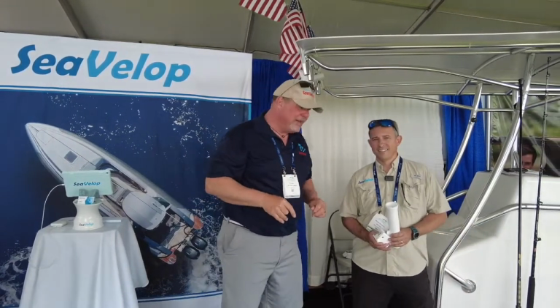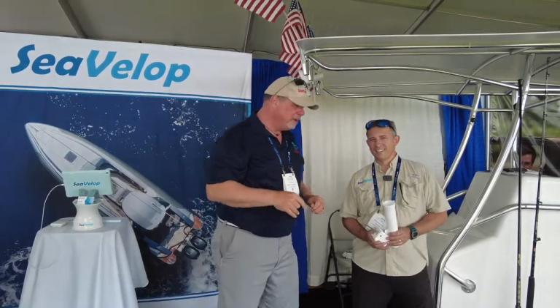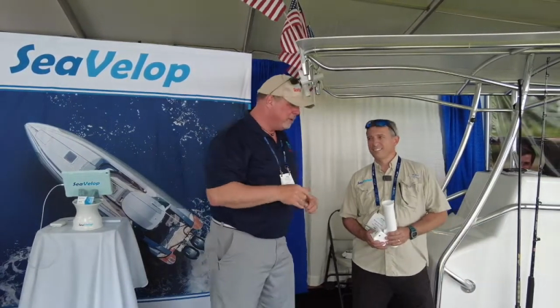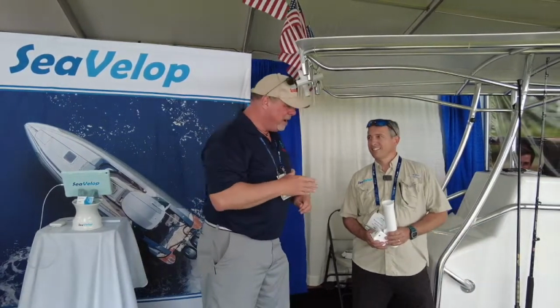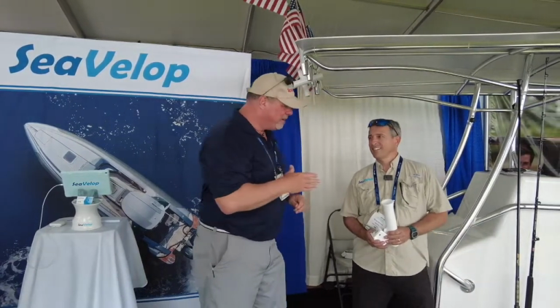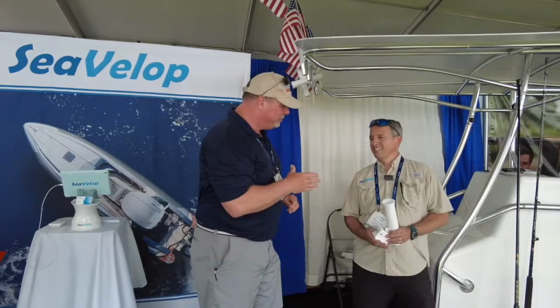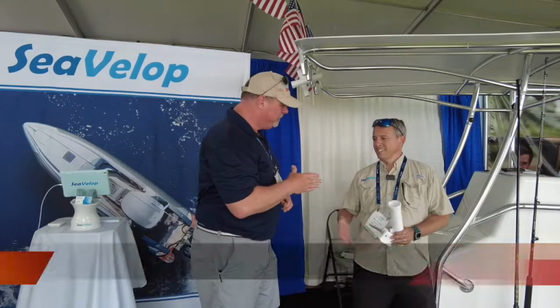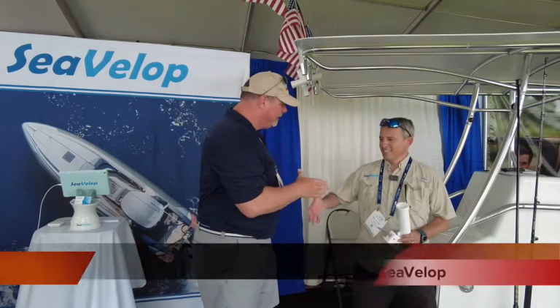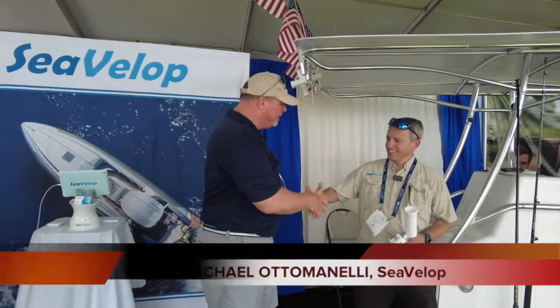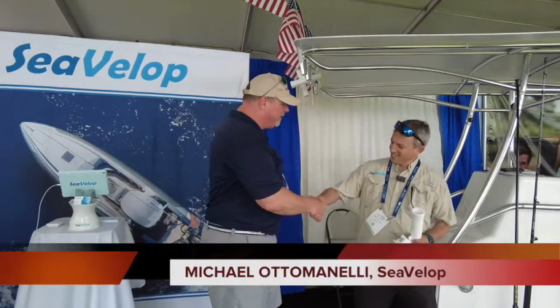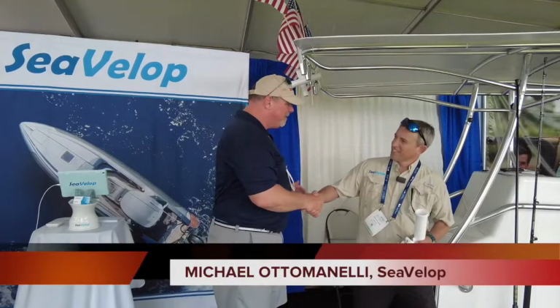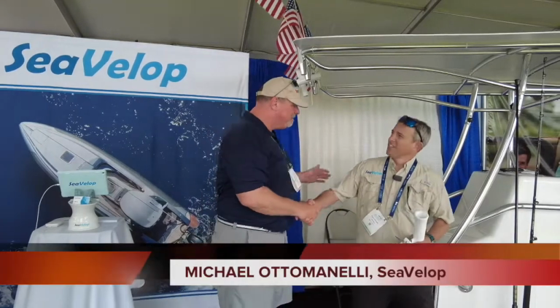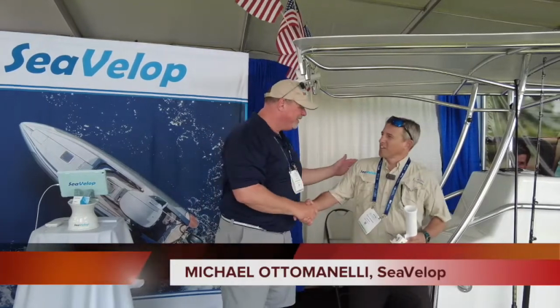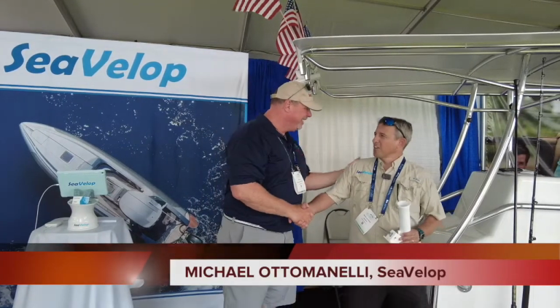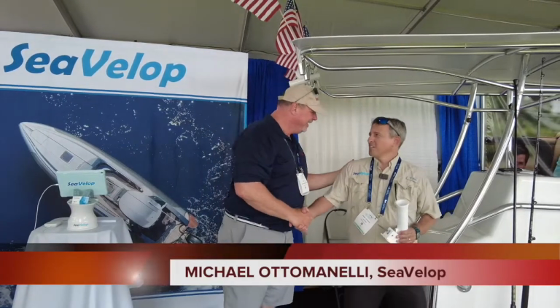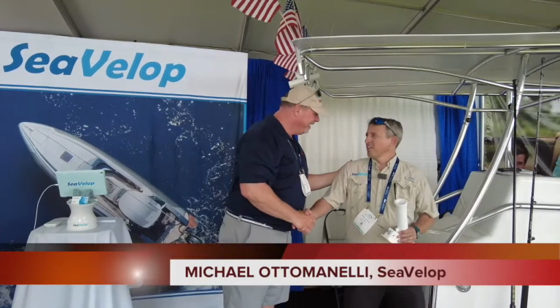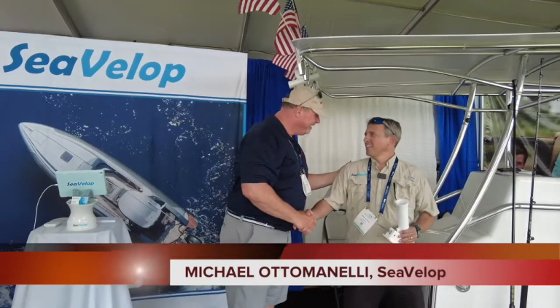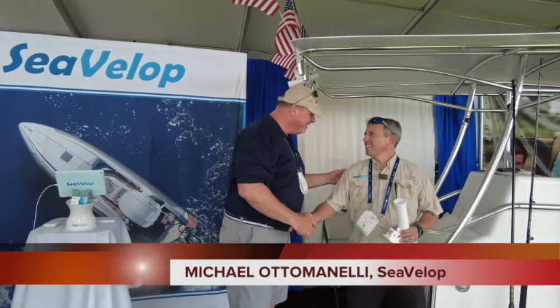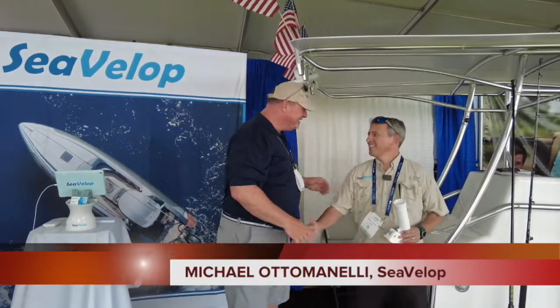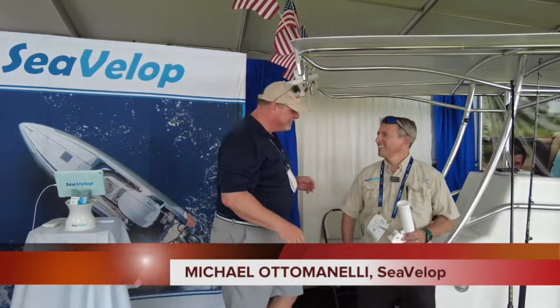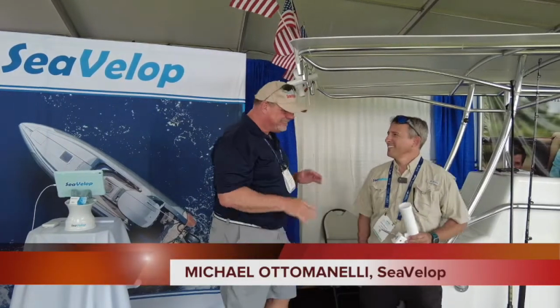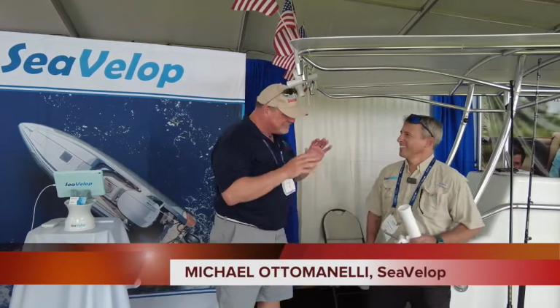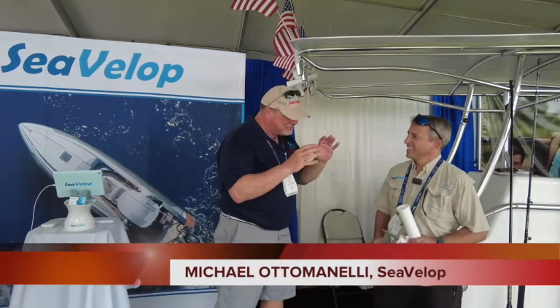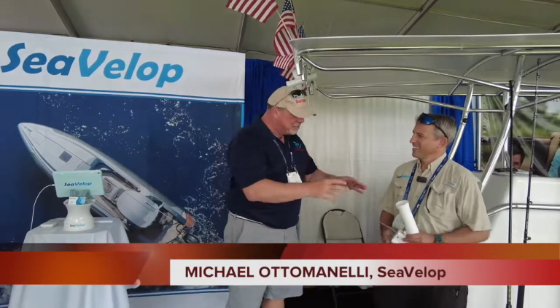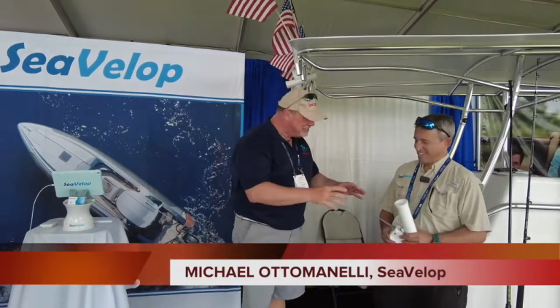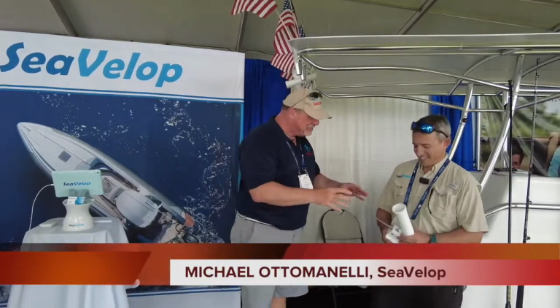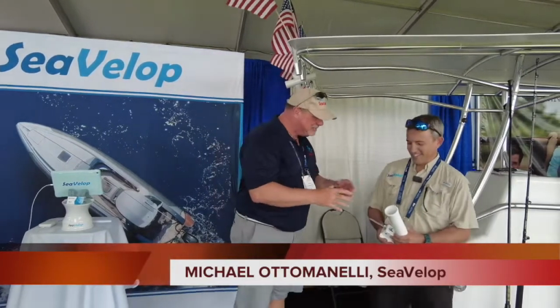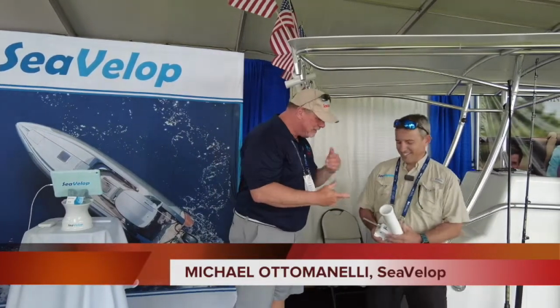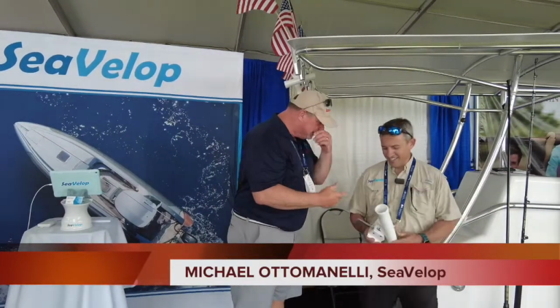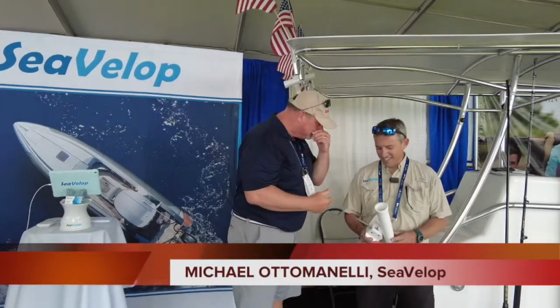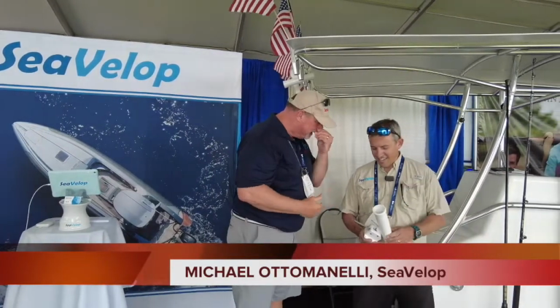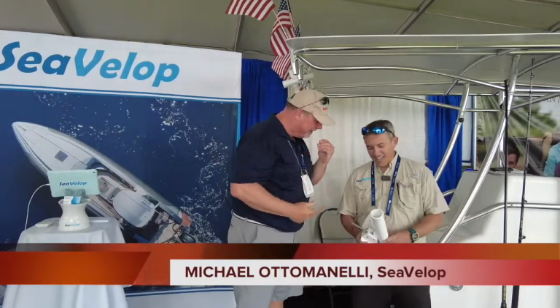I'm here with Michael with Sea Velo. This is so ingenious — tell us about it.